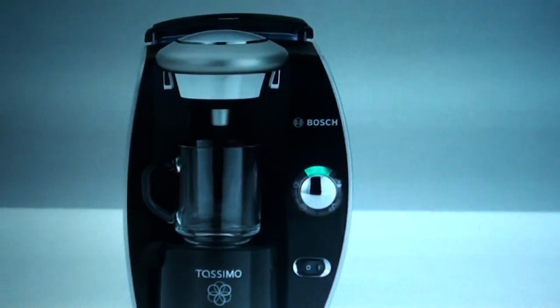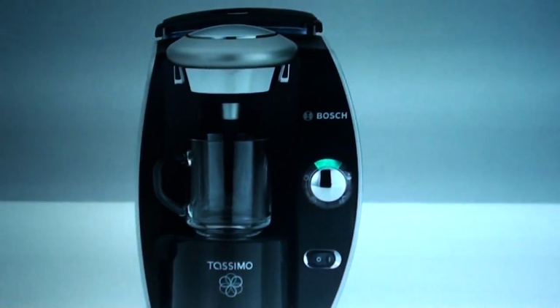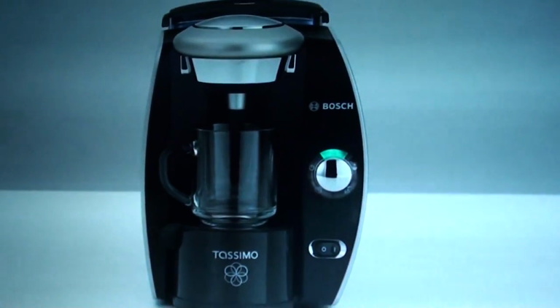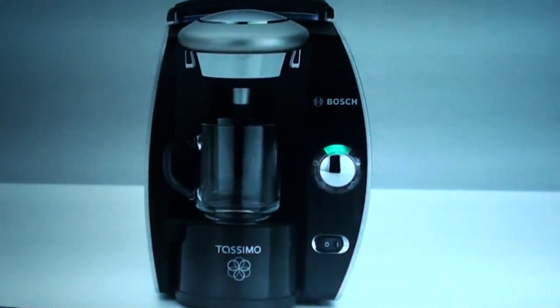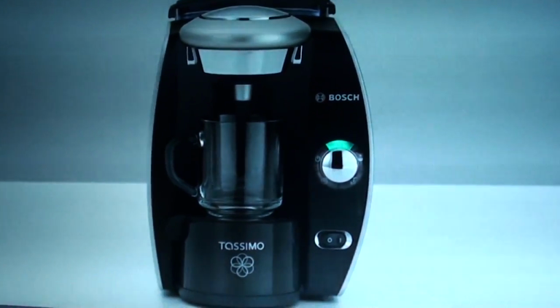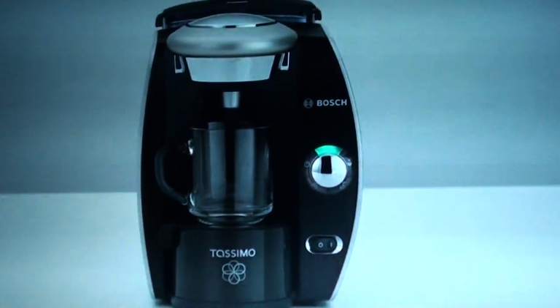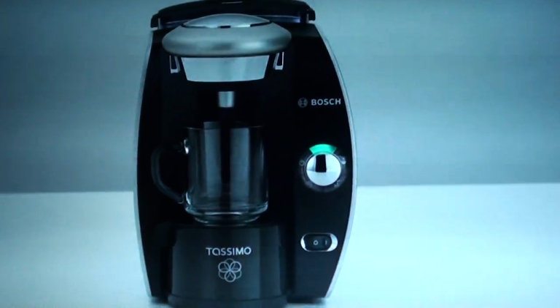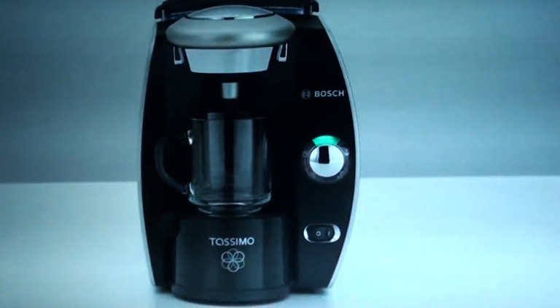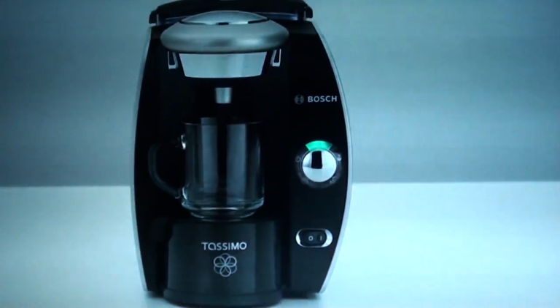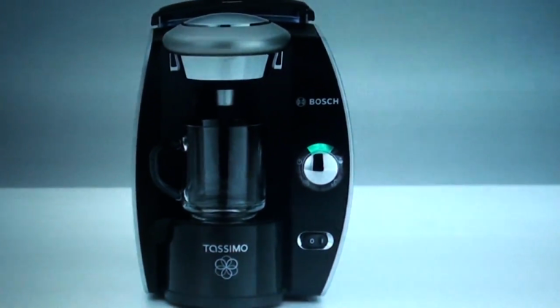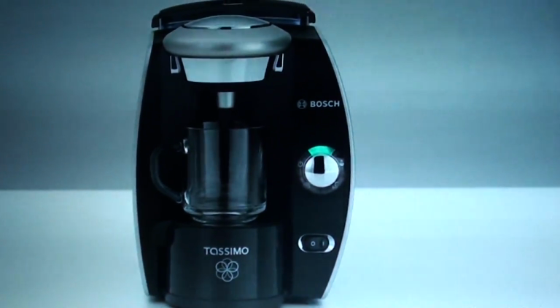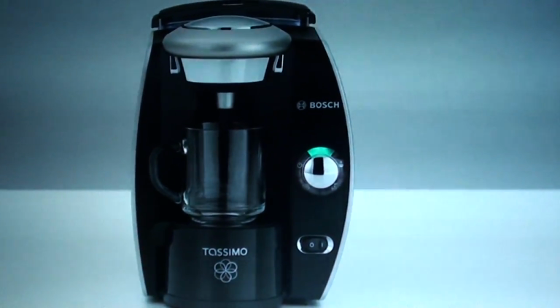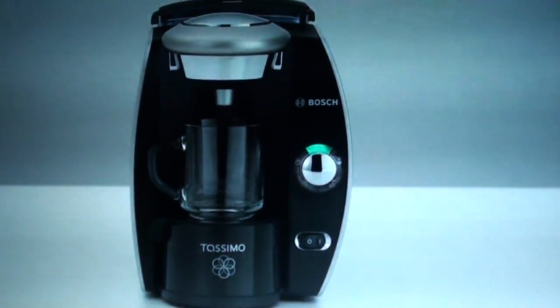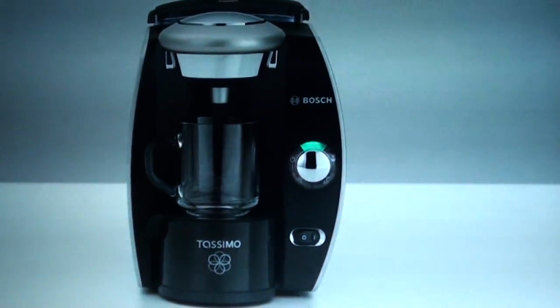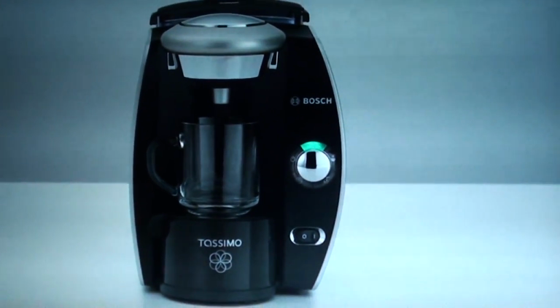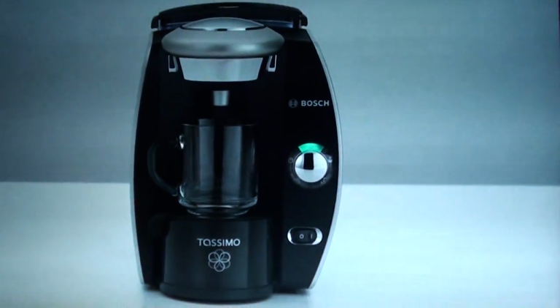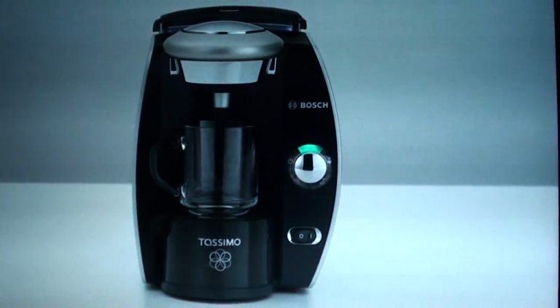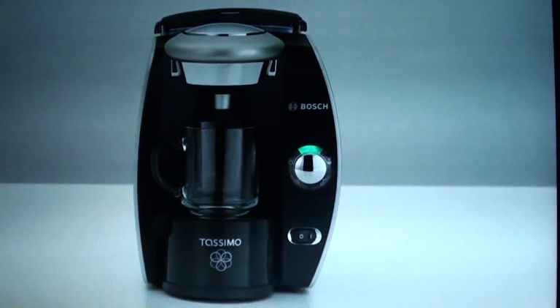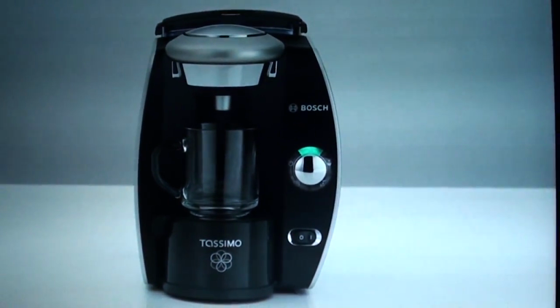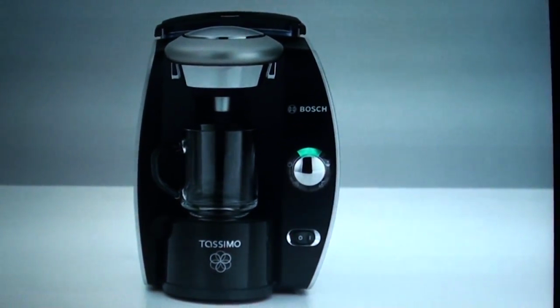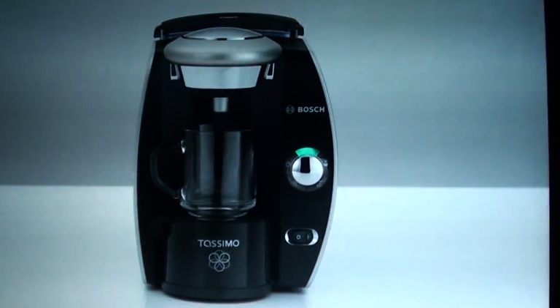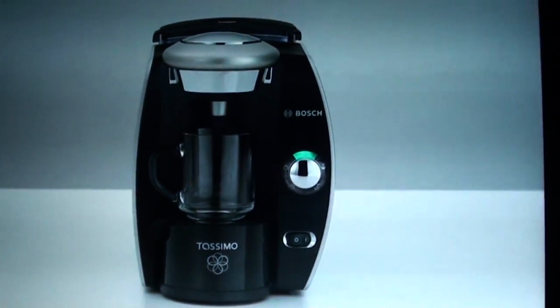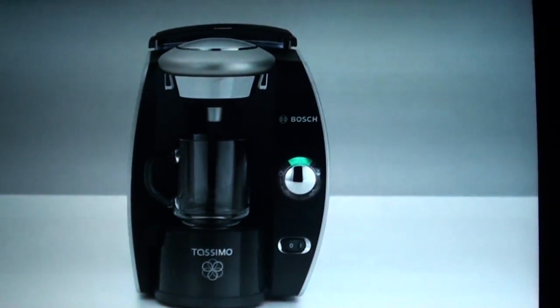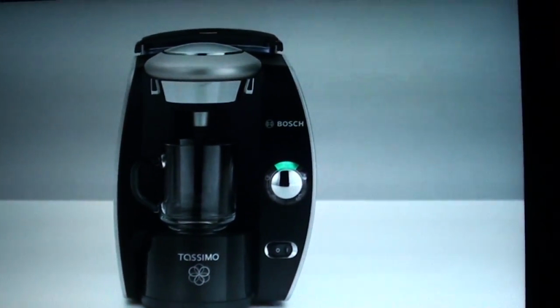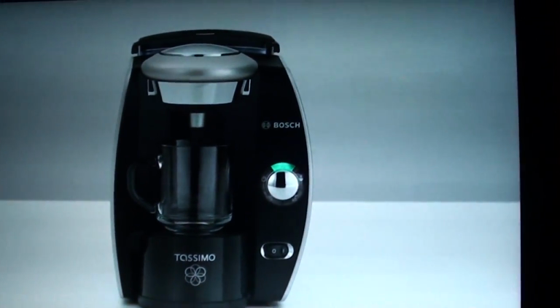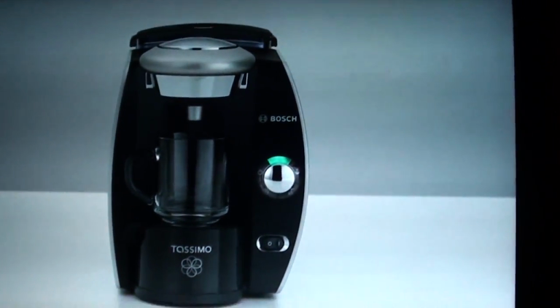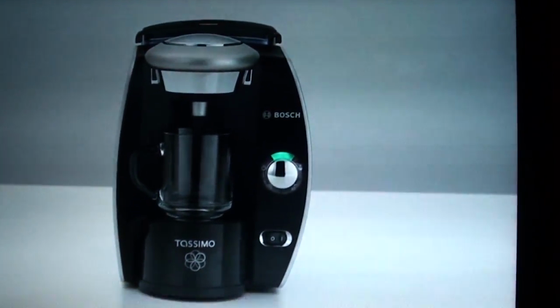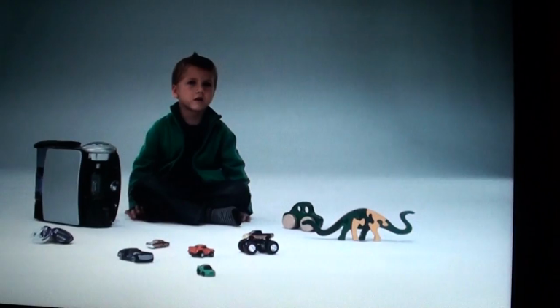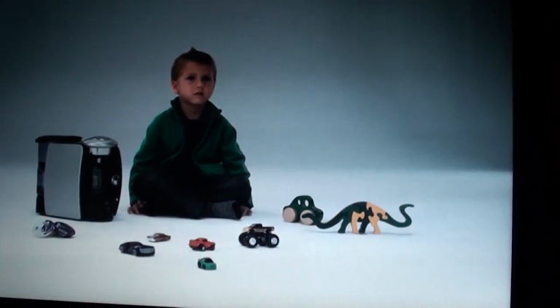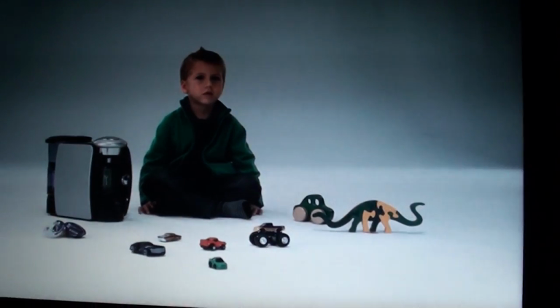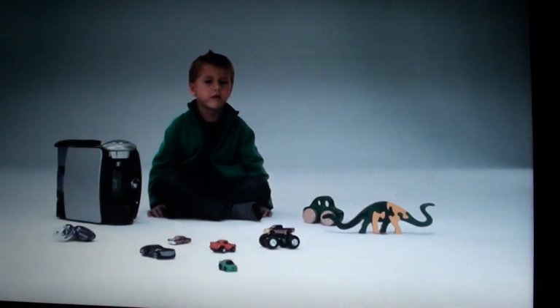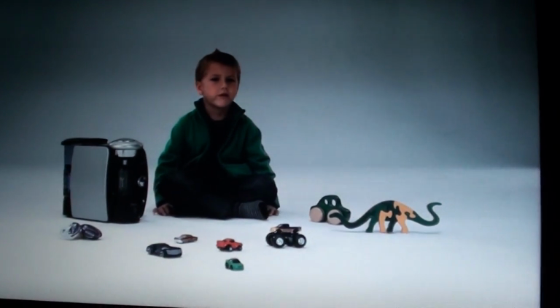The Tassimo is so easy to use, even a child can do it, right? Well, let's prove it. This is my nephew, Jimmy.